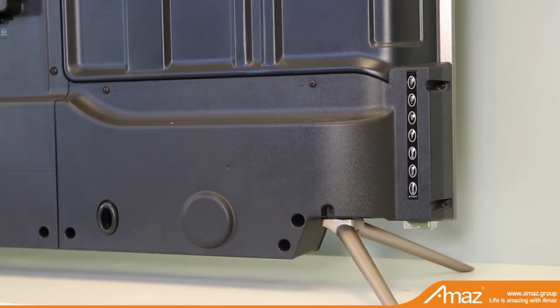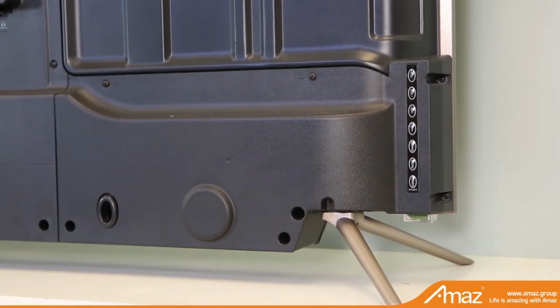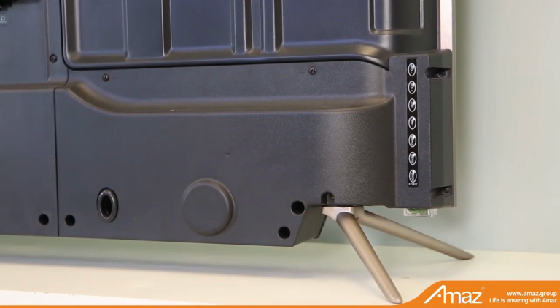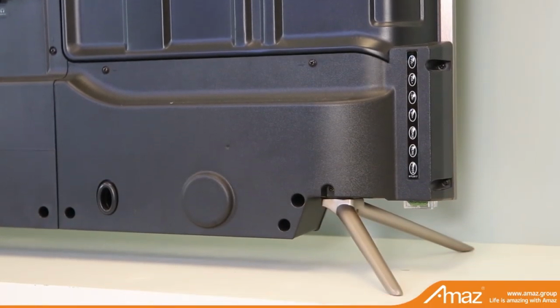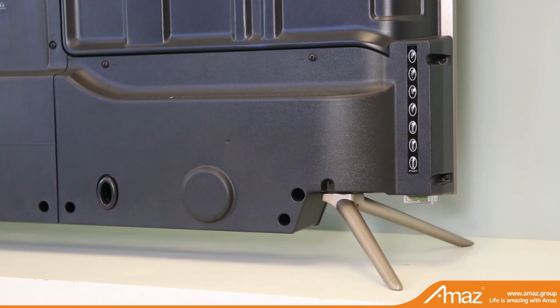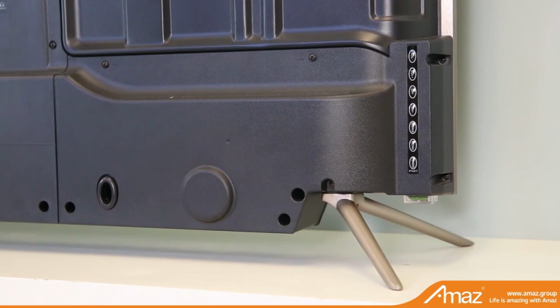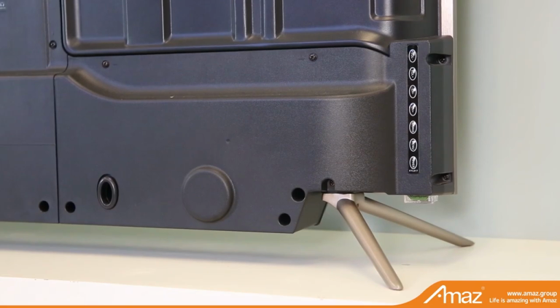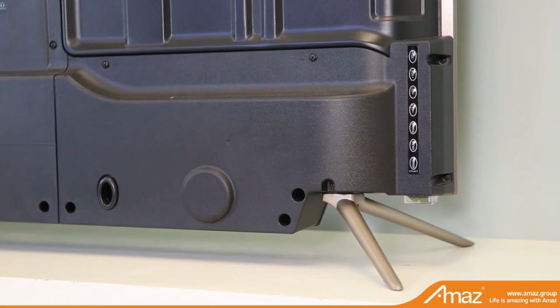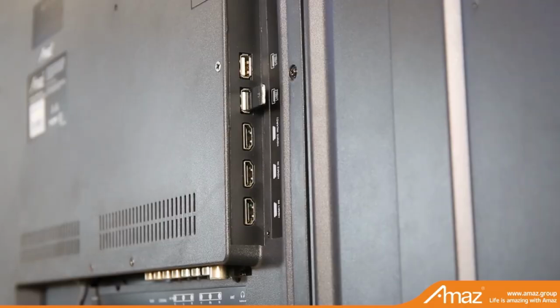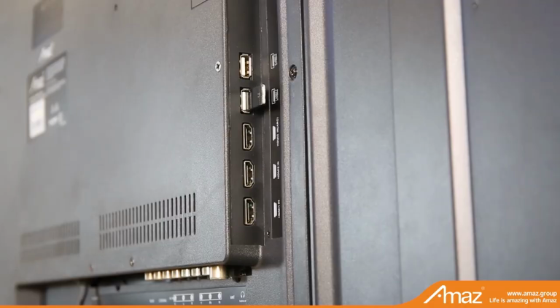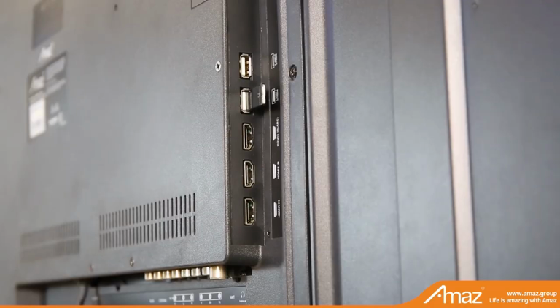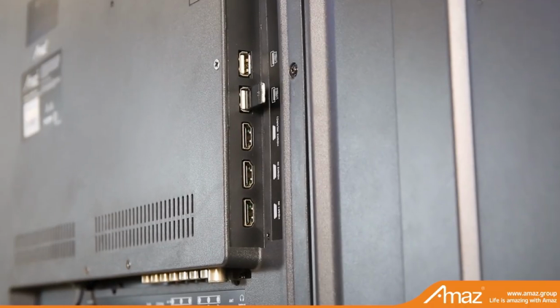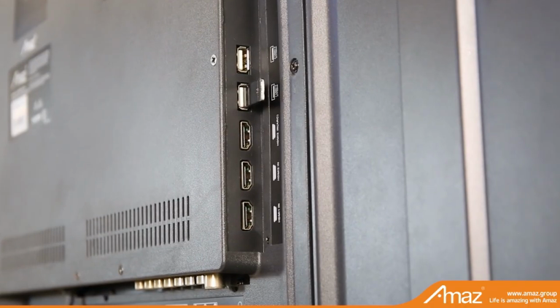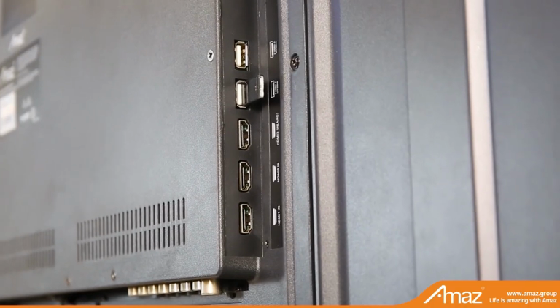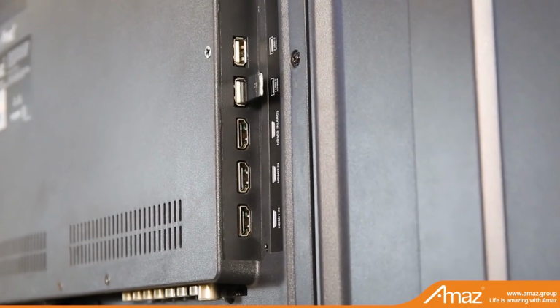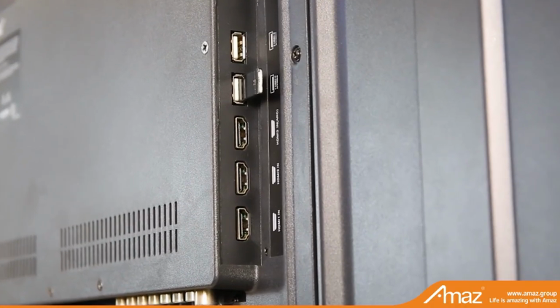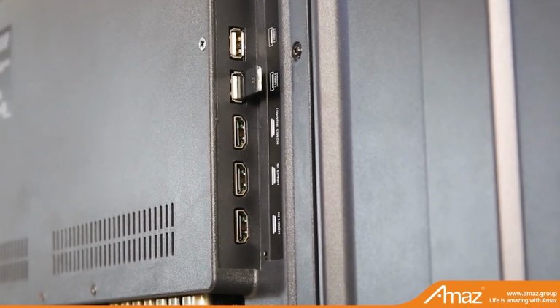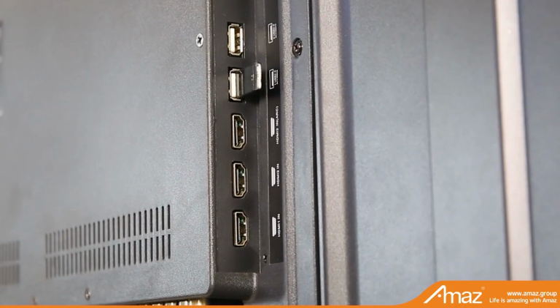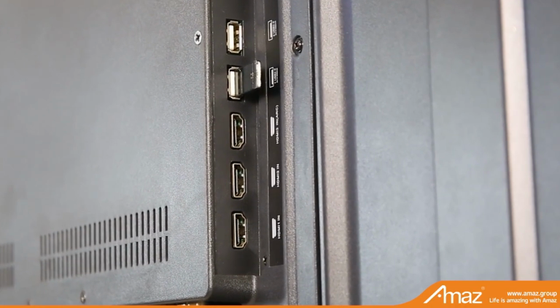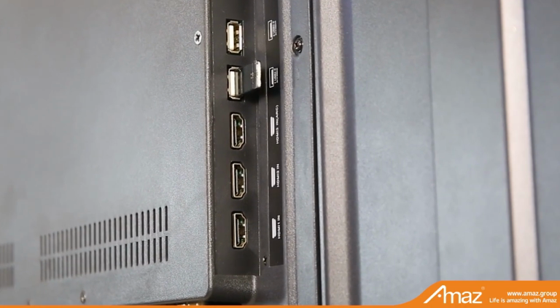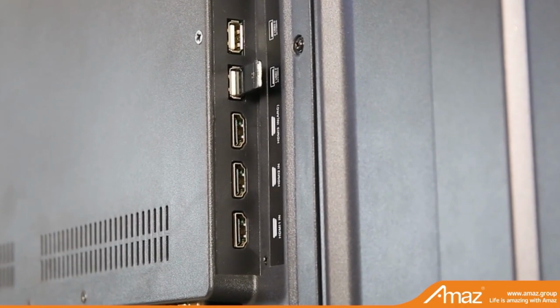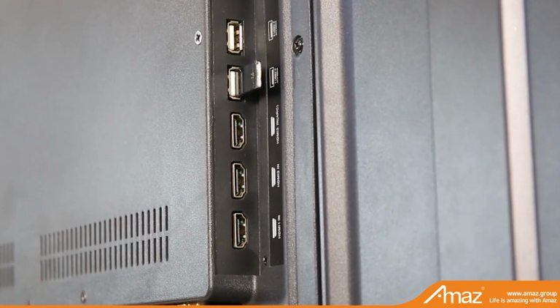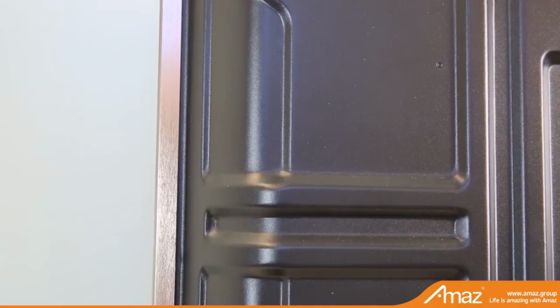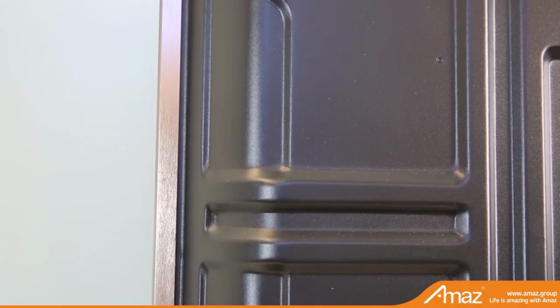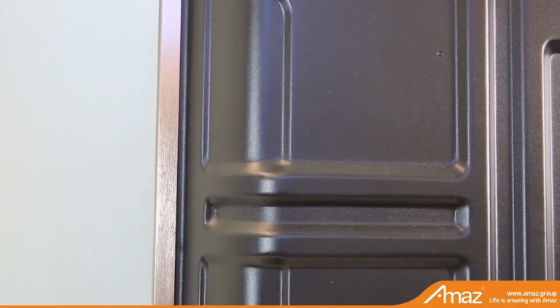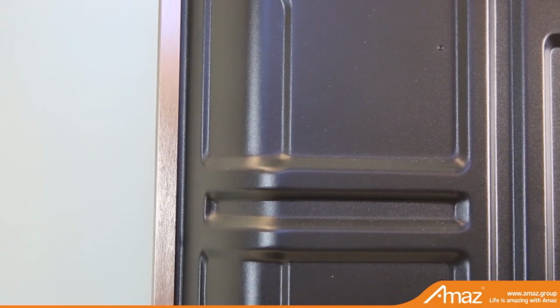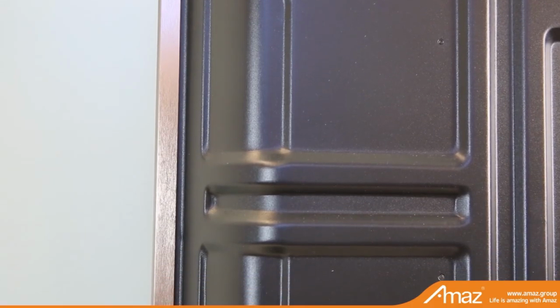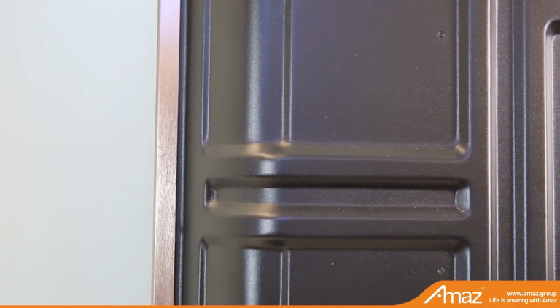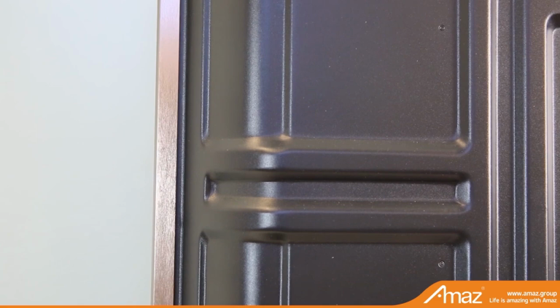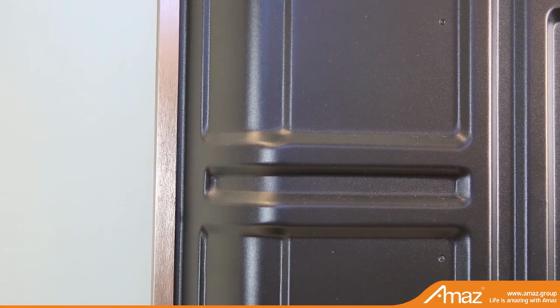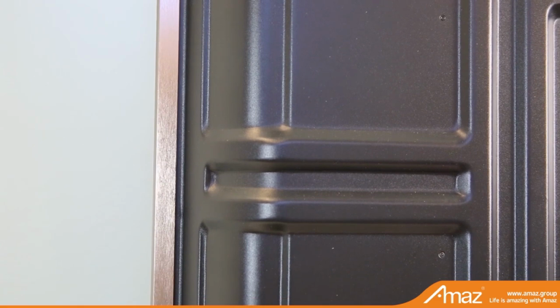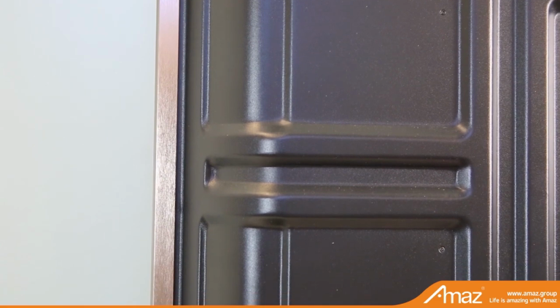This model supports USB, HDMI, AV in and AV out, antenna, coaxial, etc.